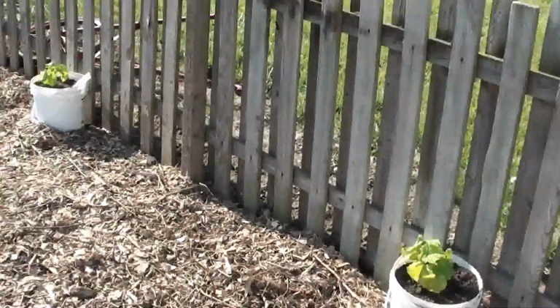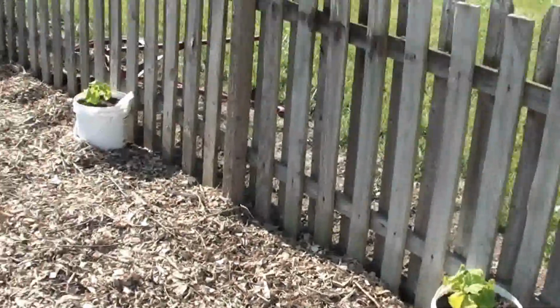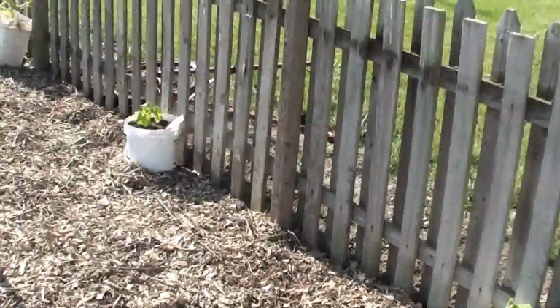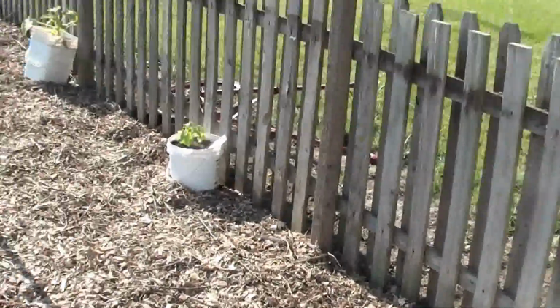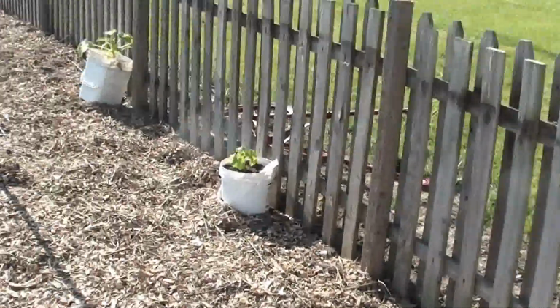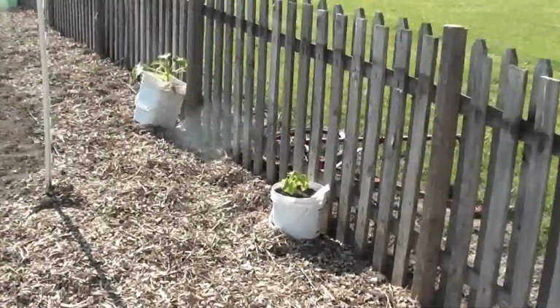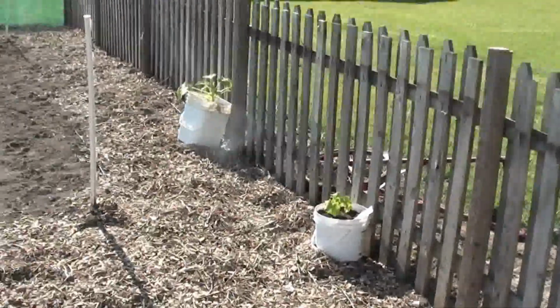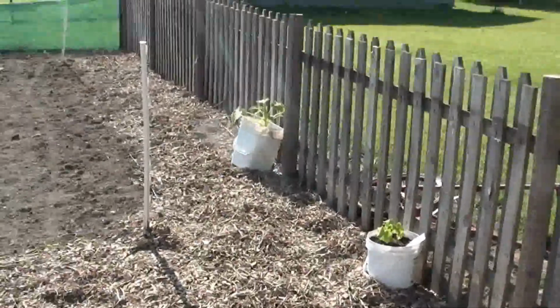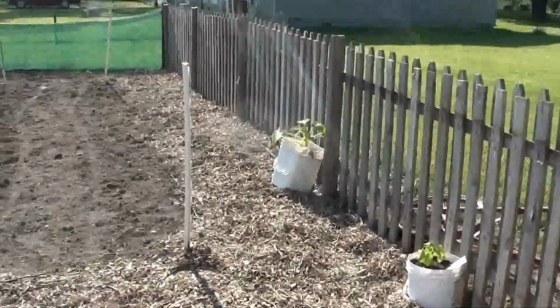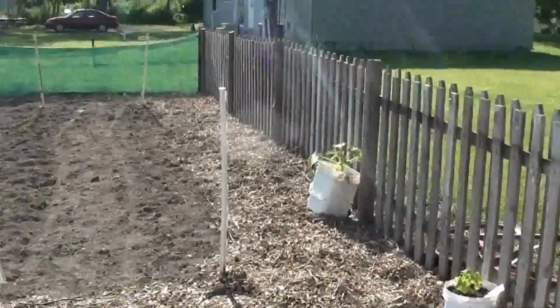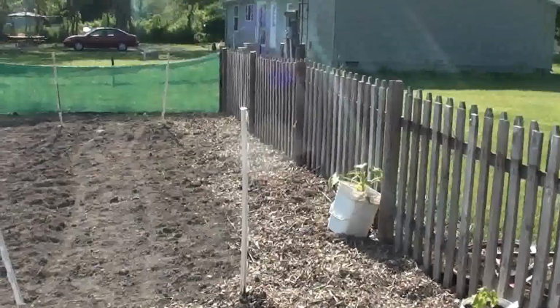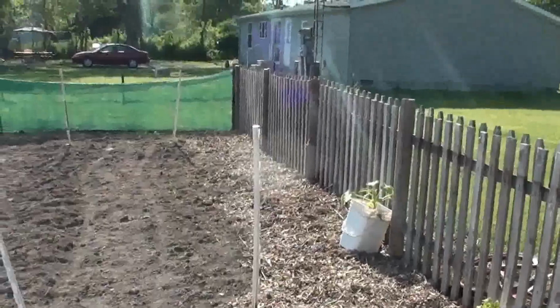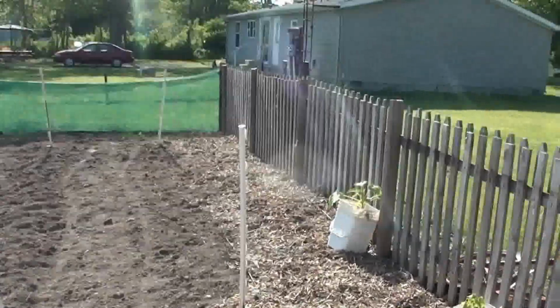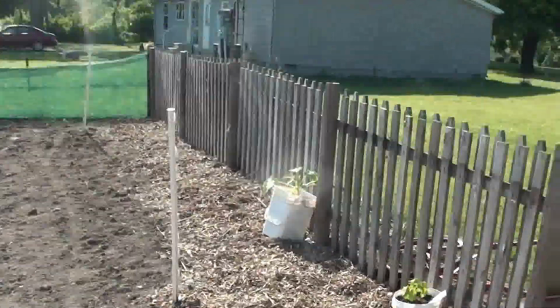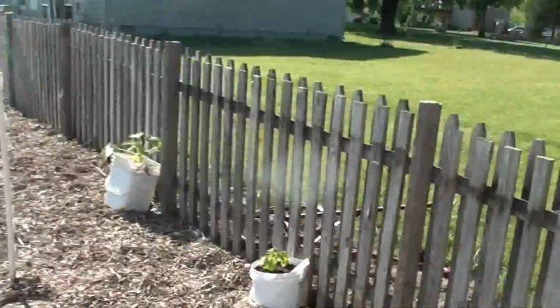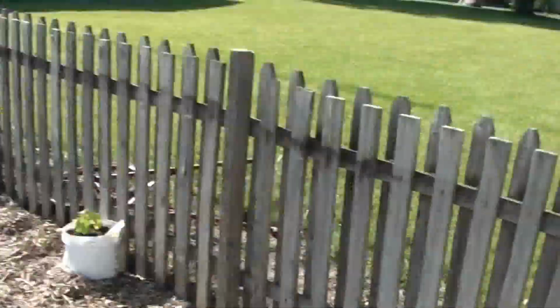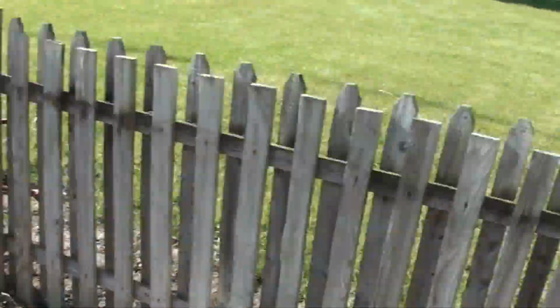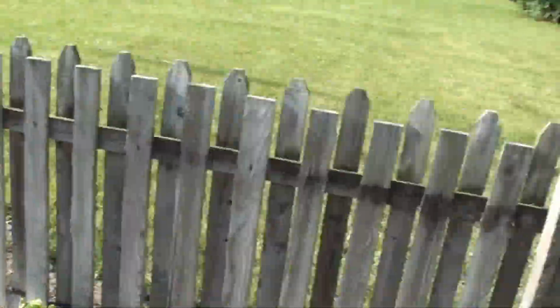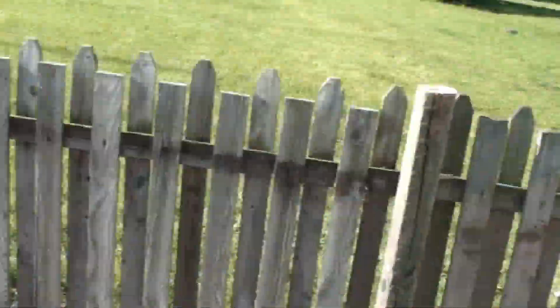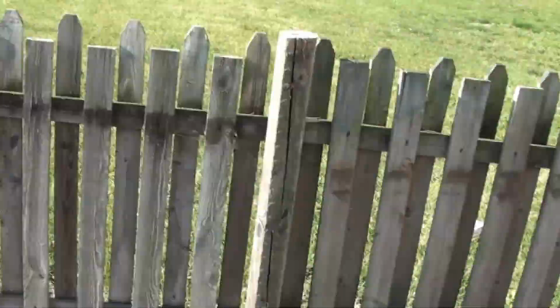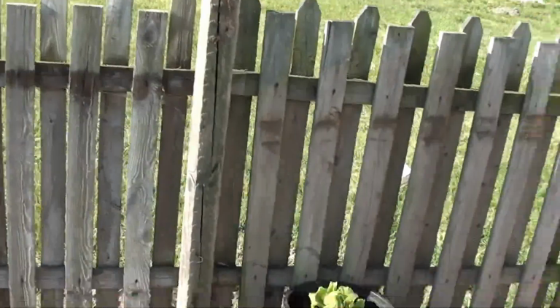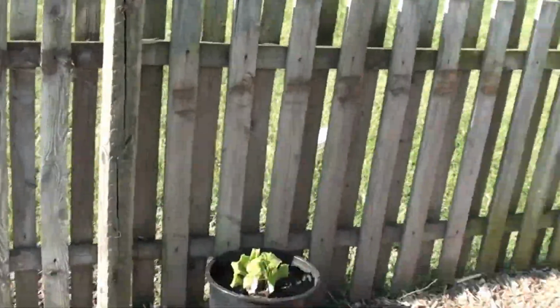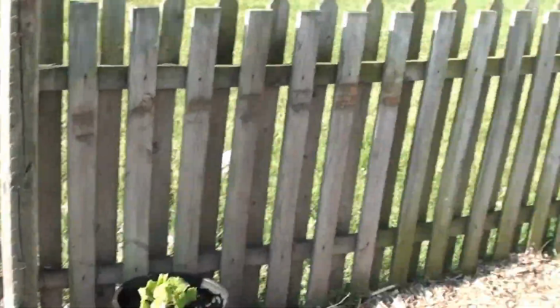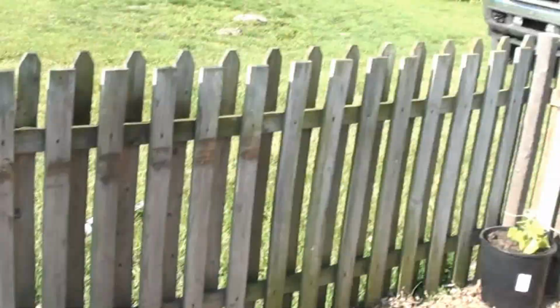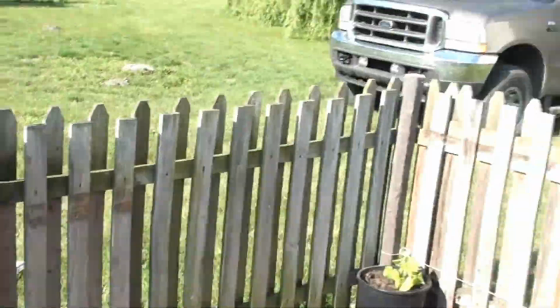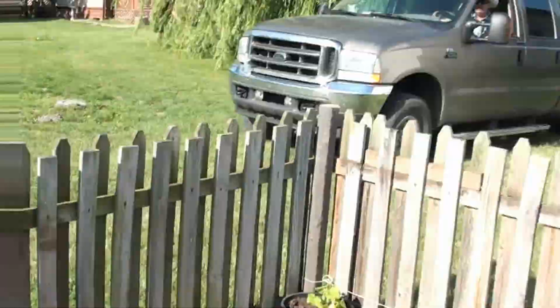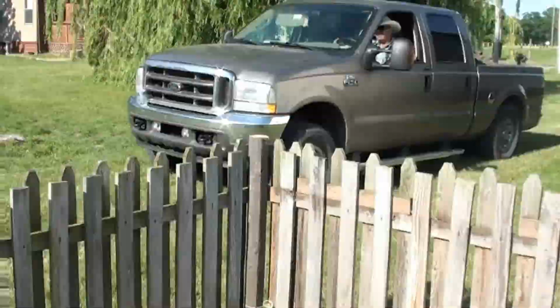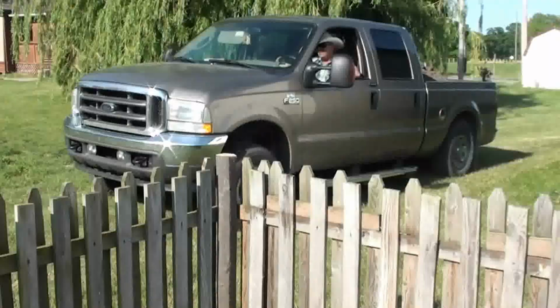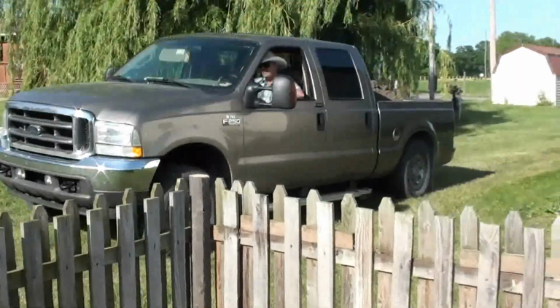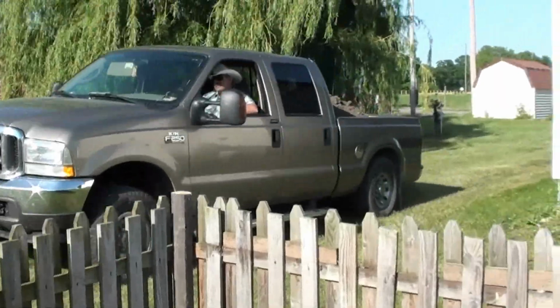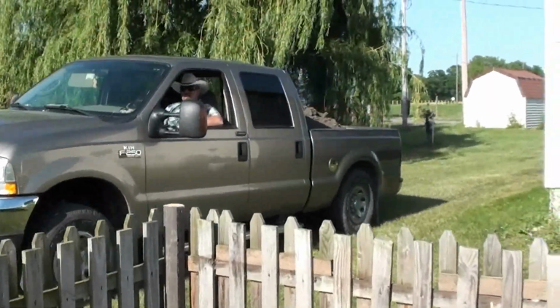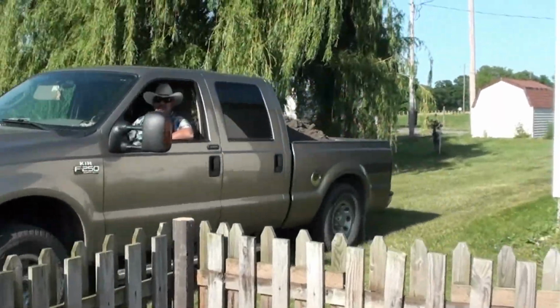So this is my first video. And here's another load of dirt coming.